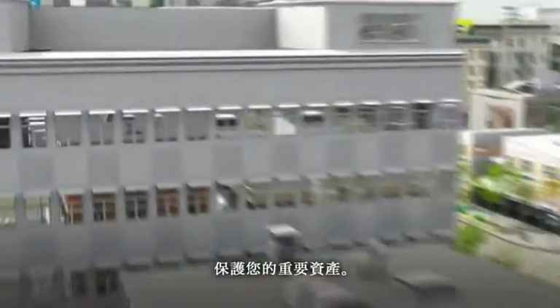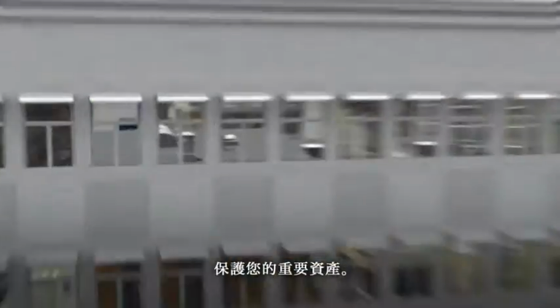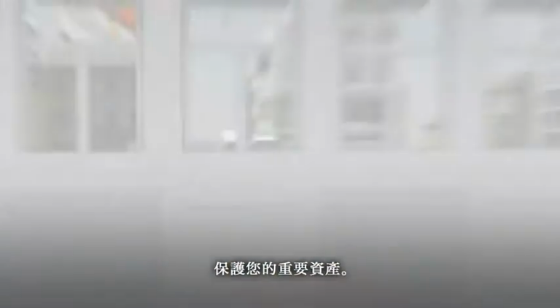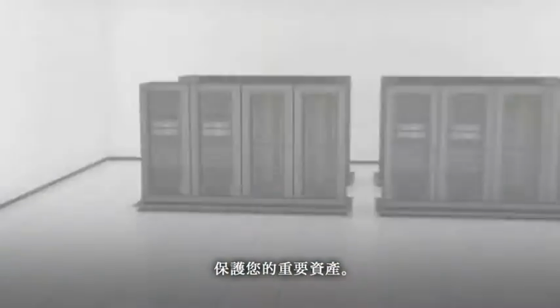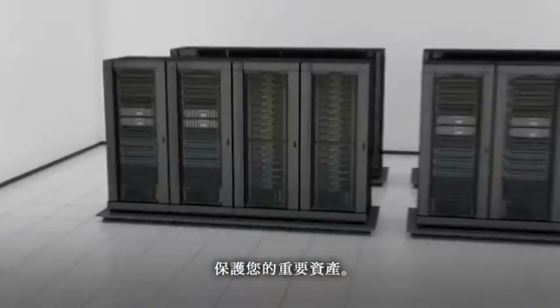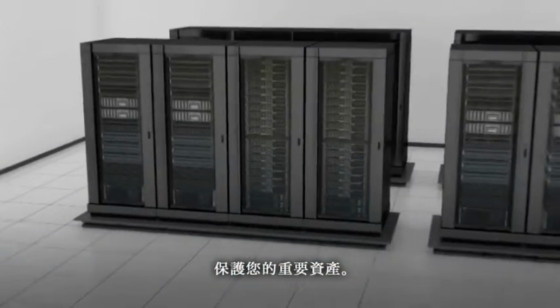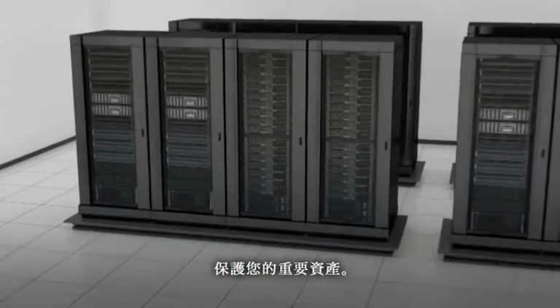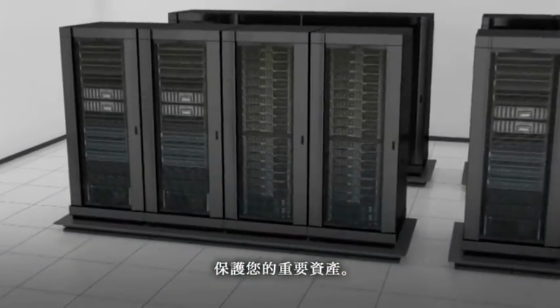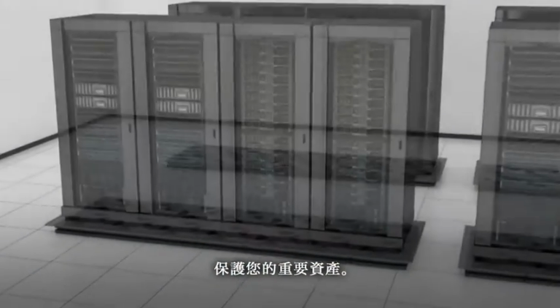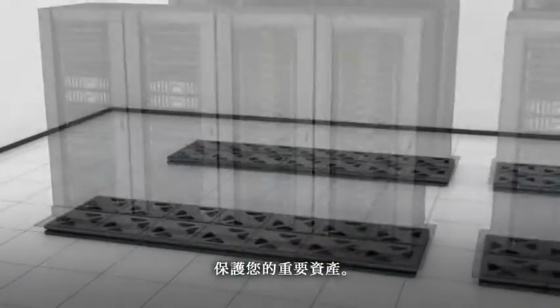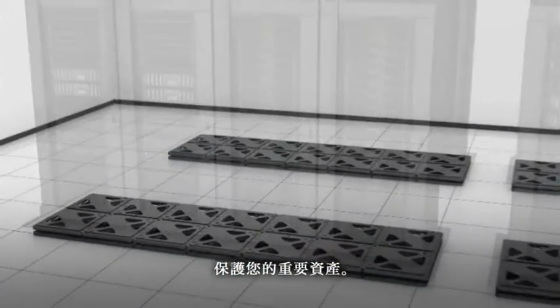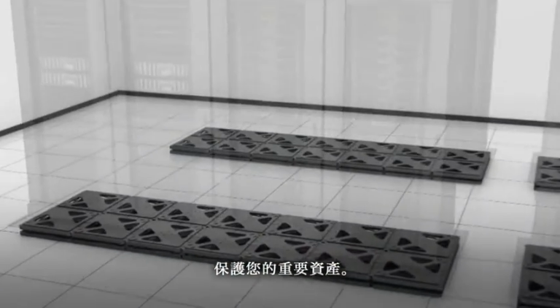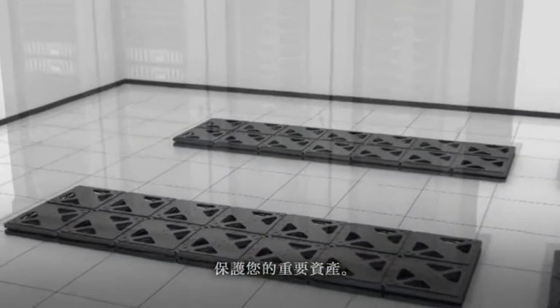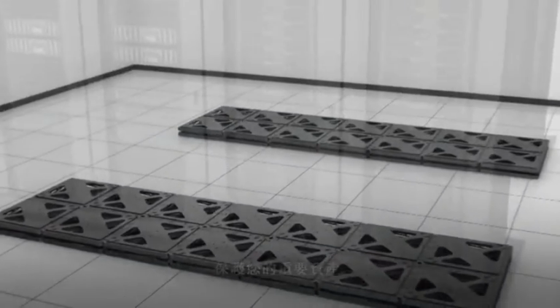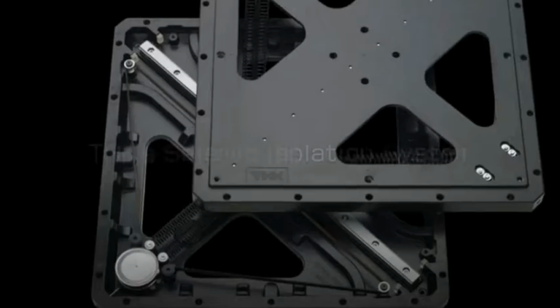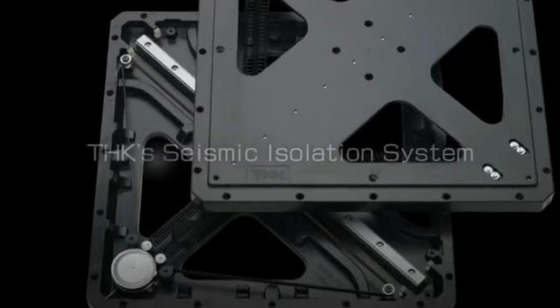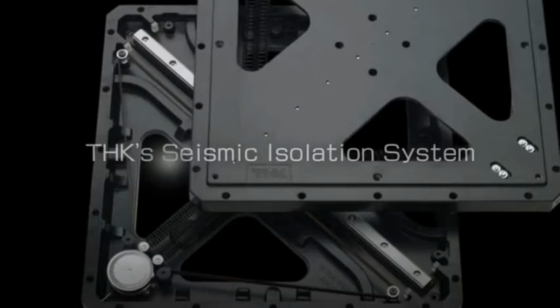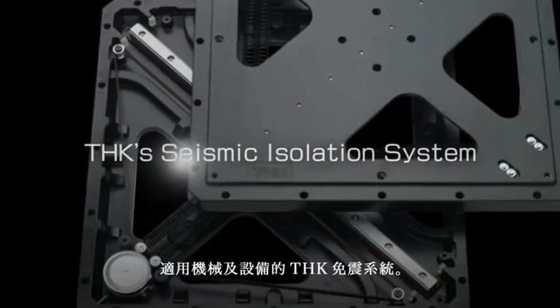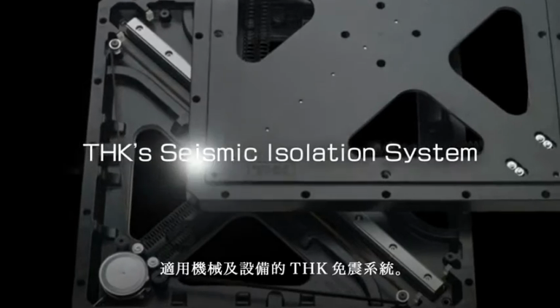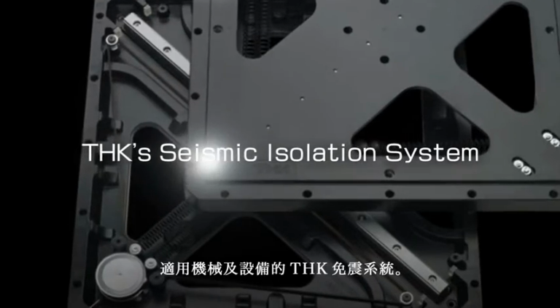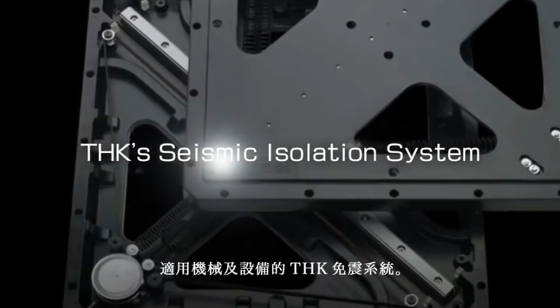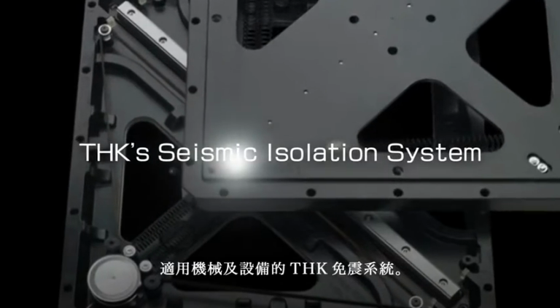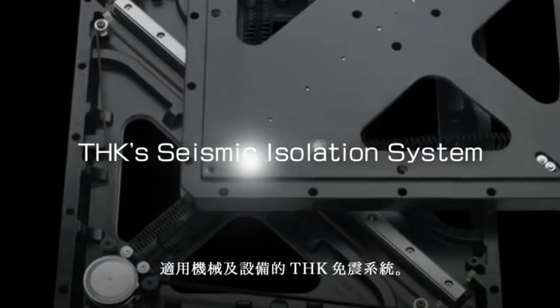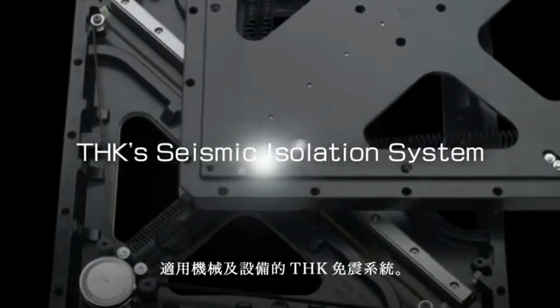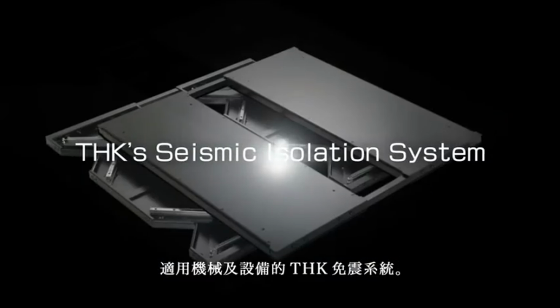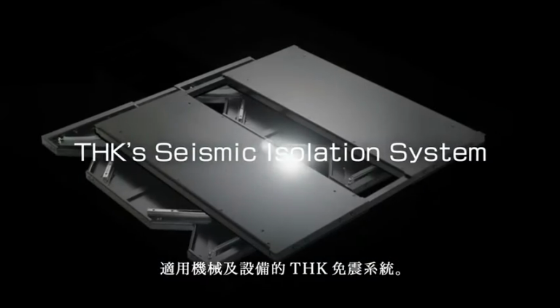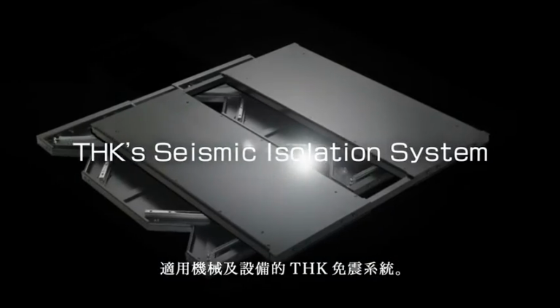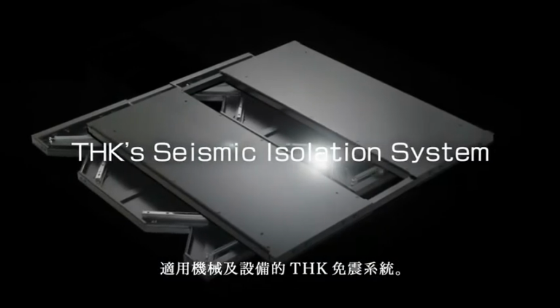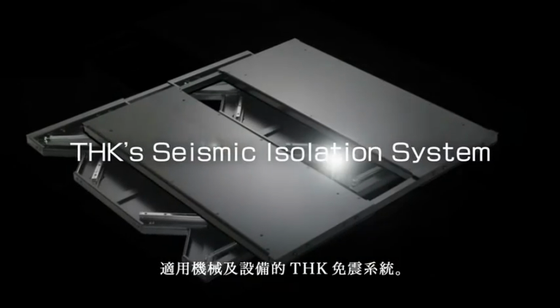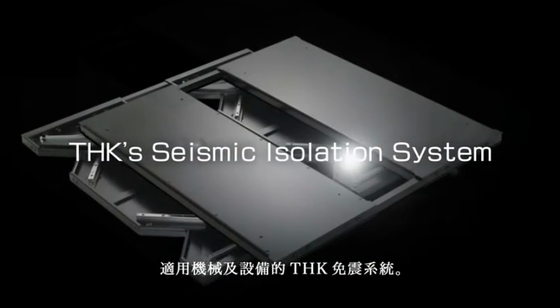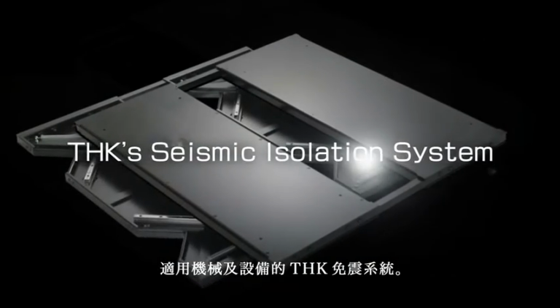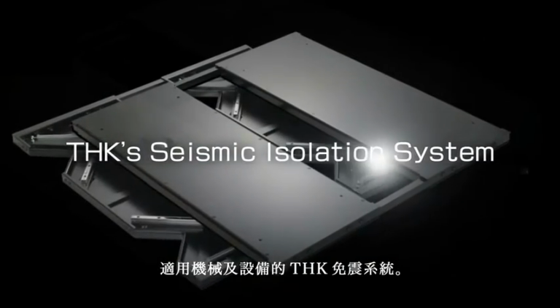Protect your vital assets. THK seismic isolation systems for machinery and equipment.